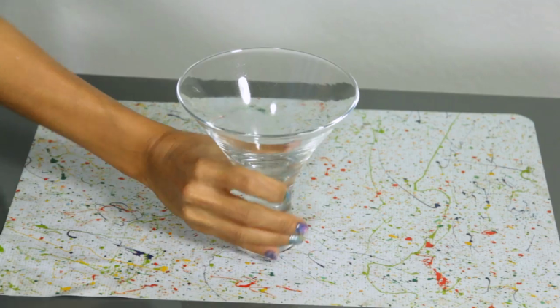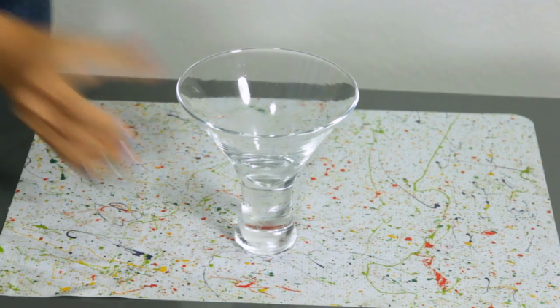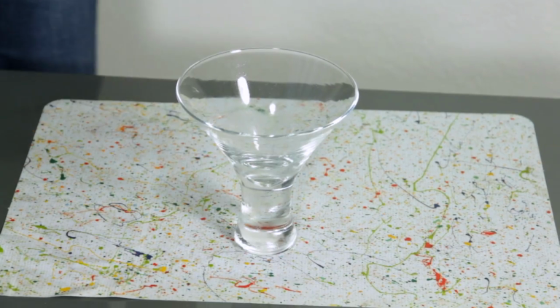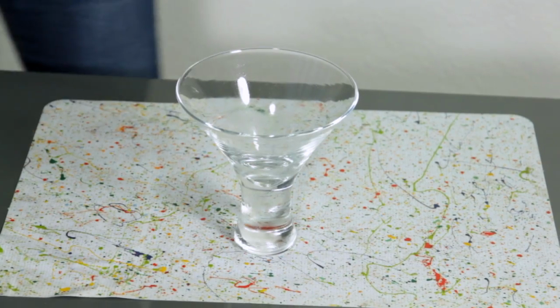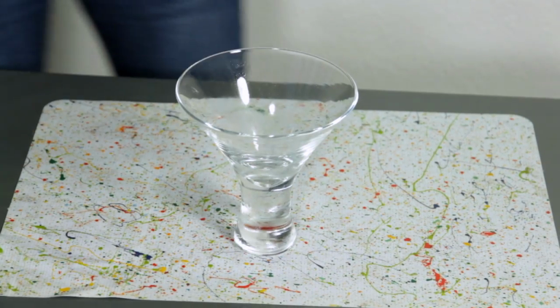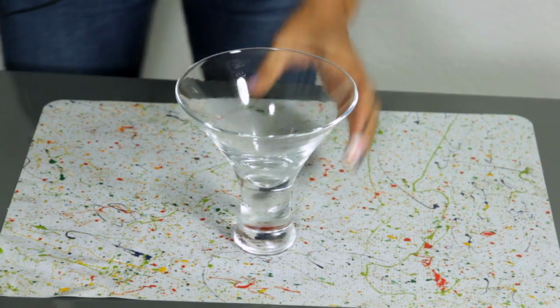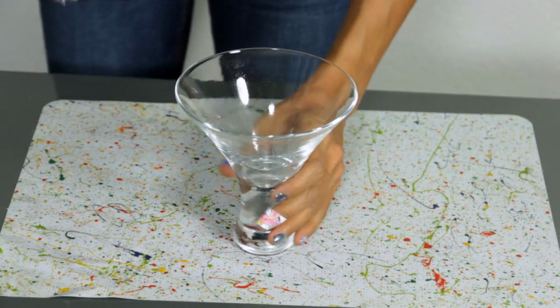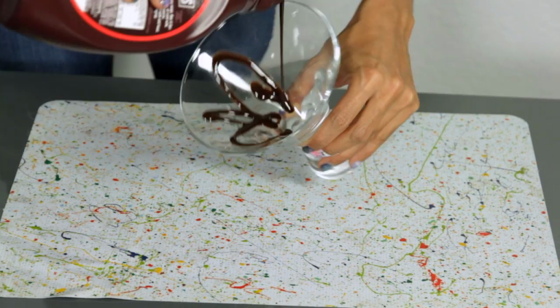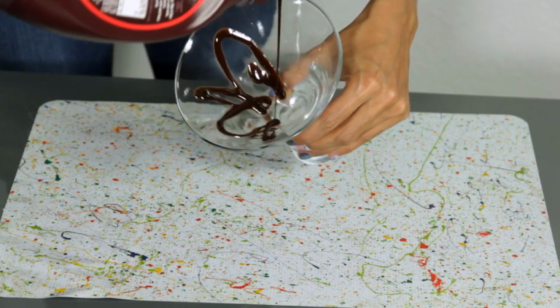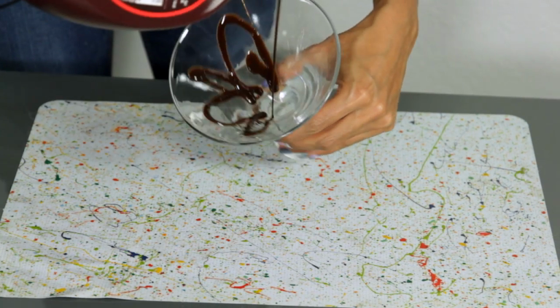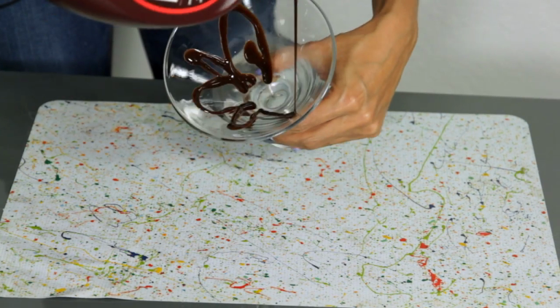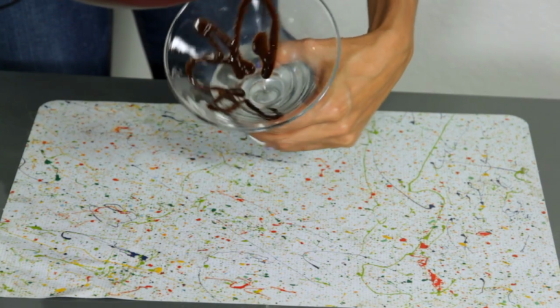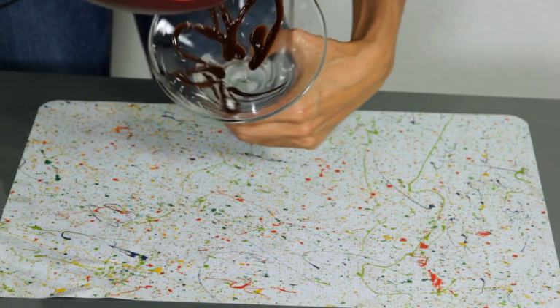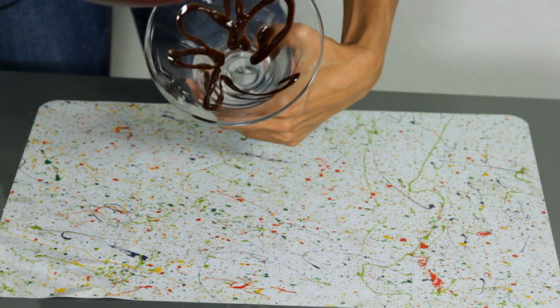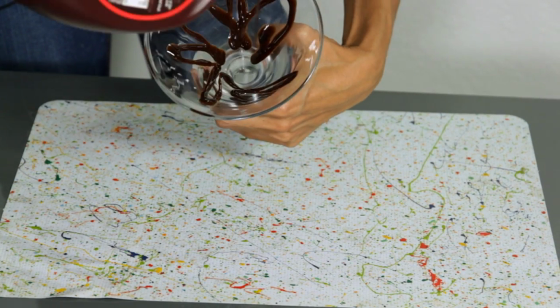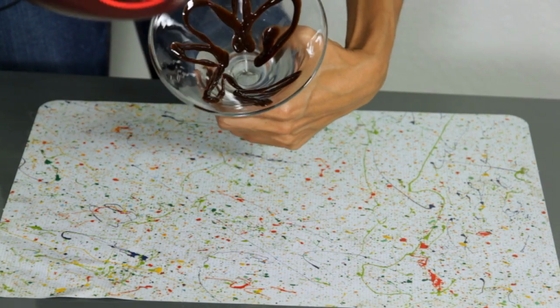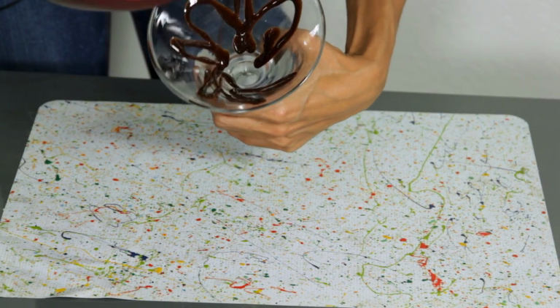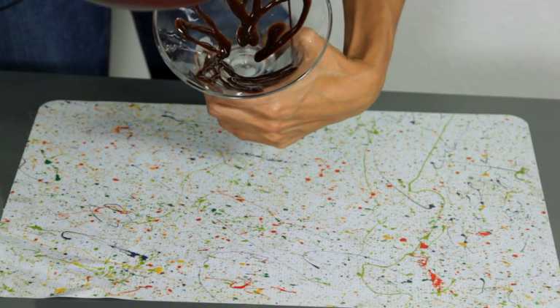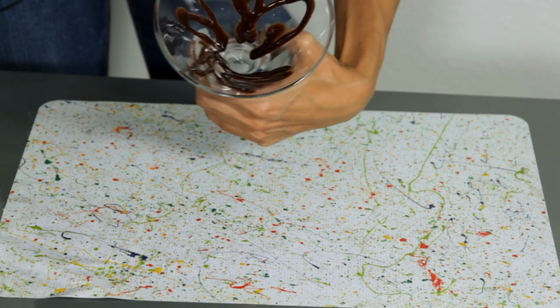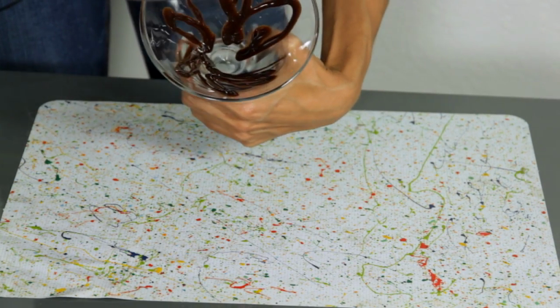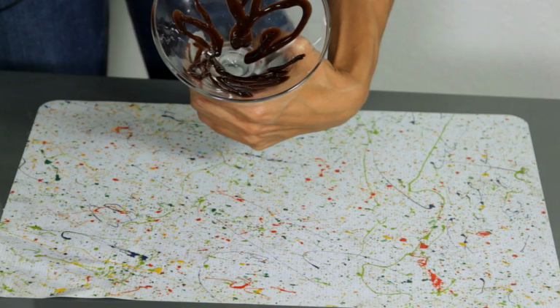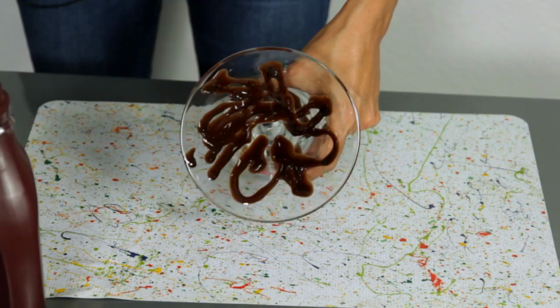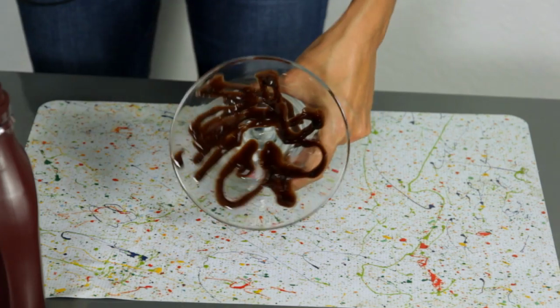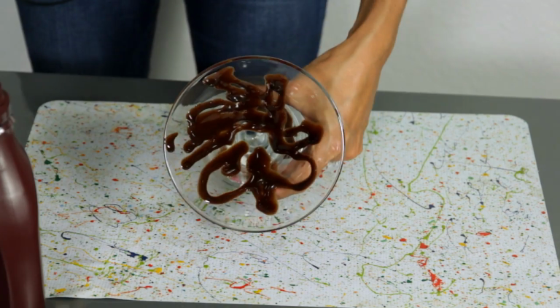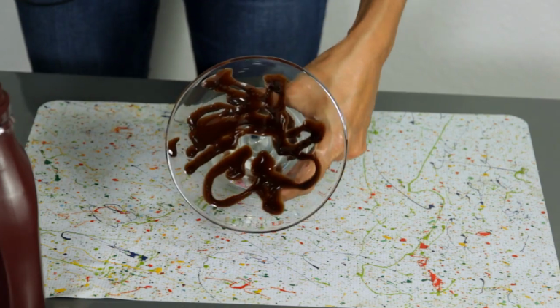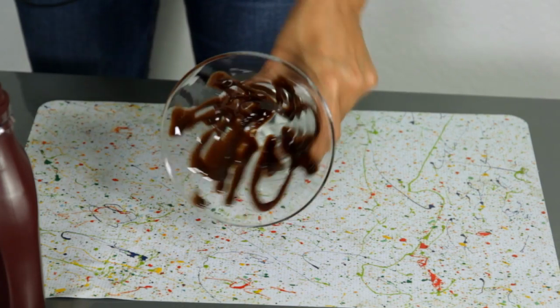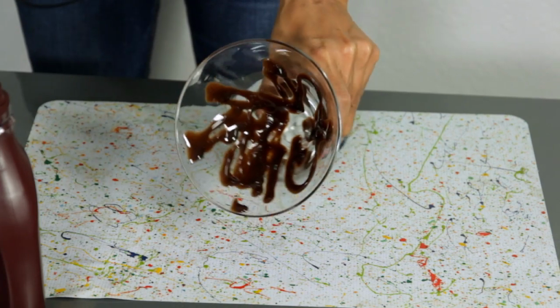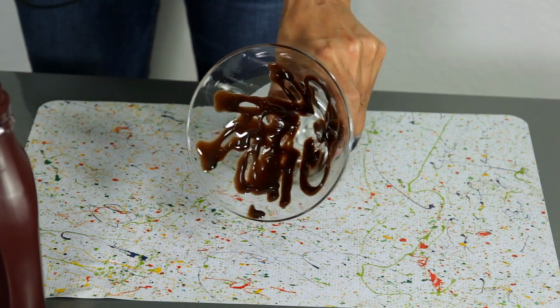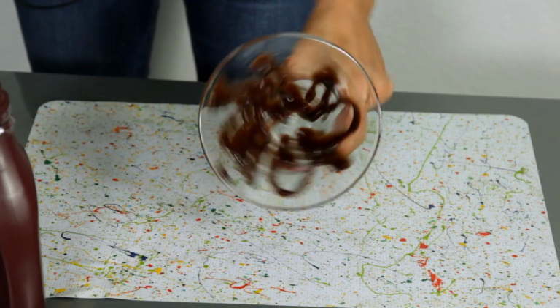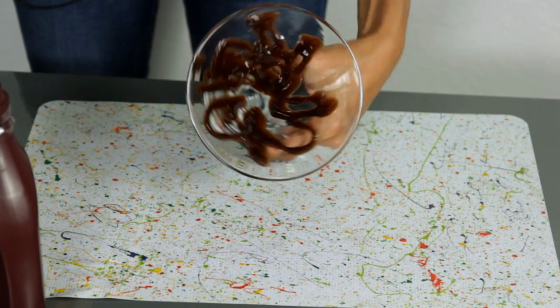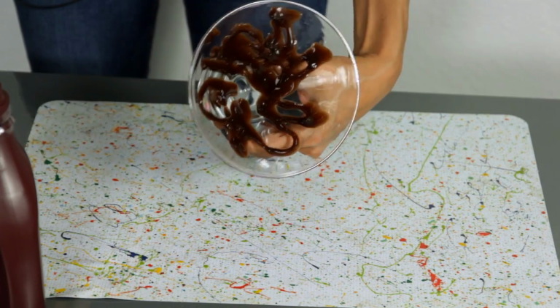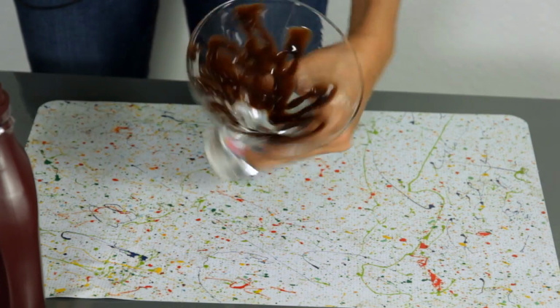Now, to make your cocktail, swirl the chocolate syrup around the inside of the glass. You want to make the chocolate as messy as Wookie hair.